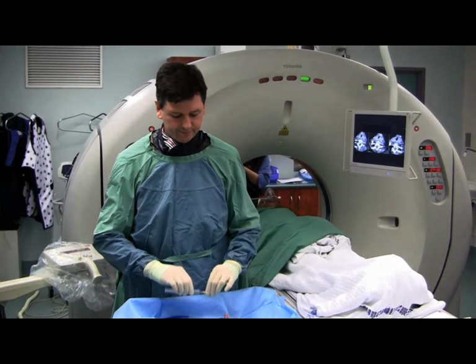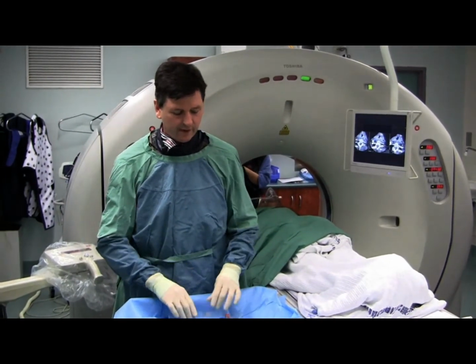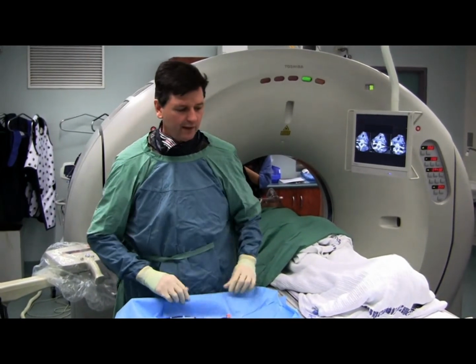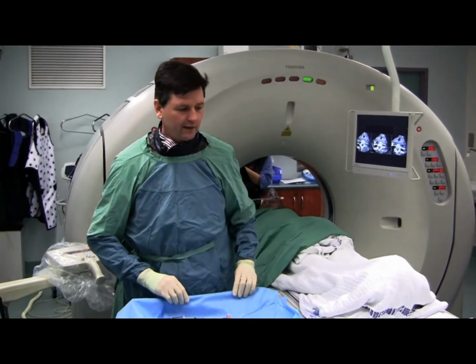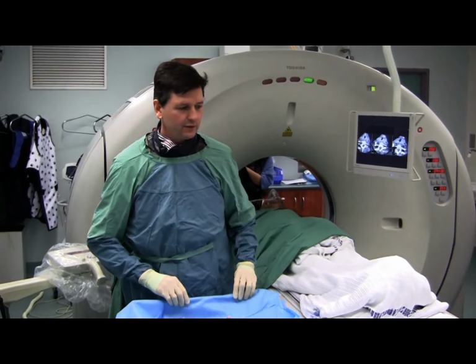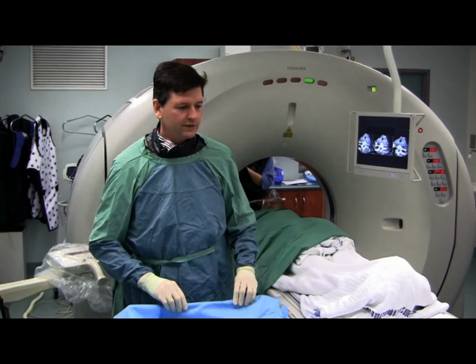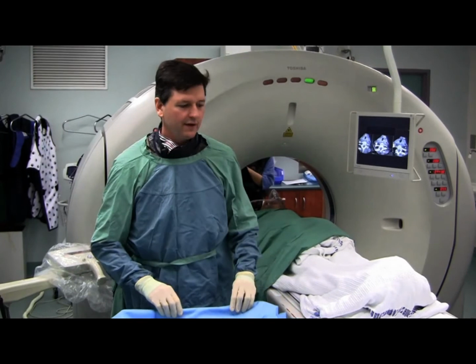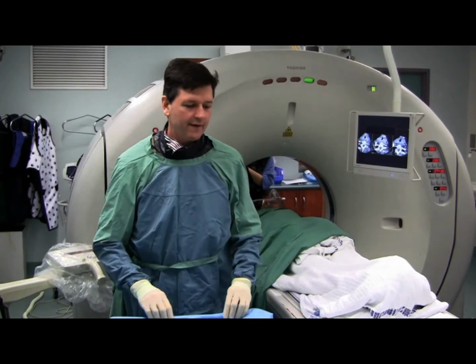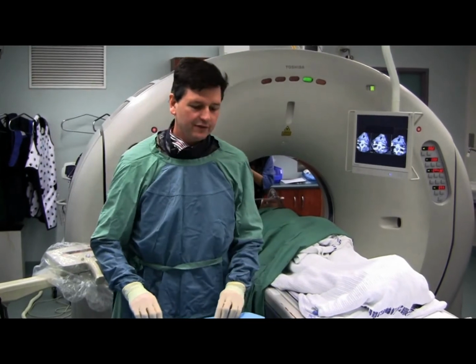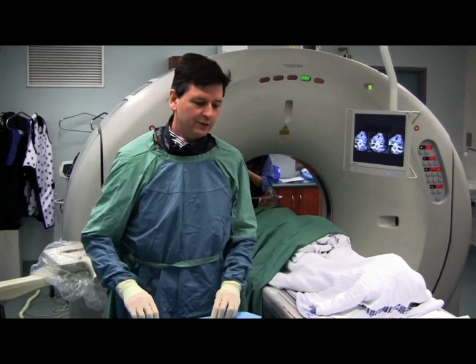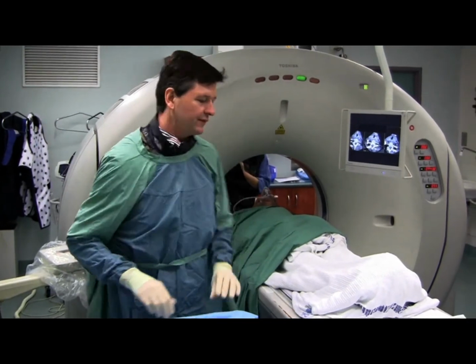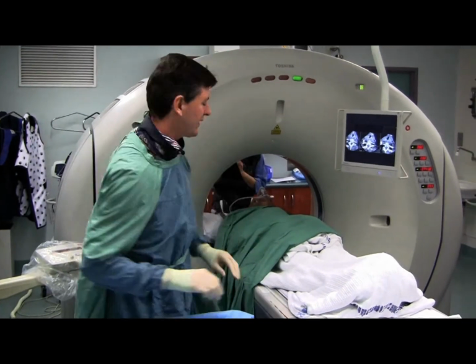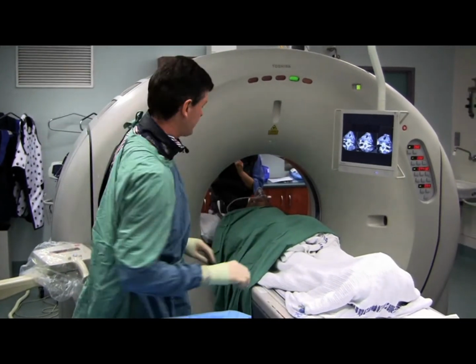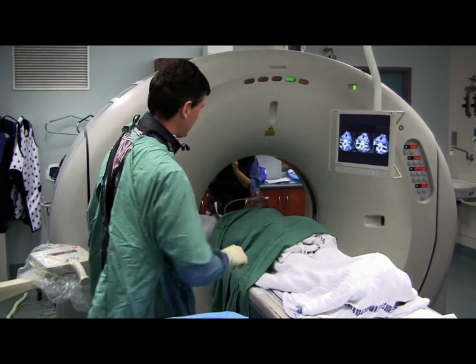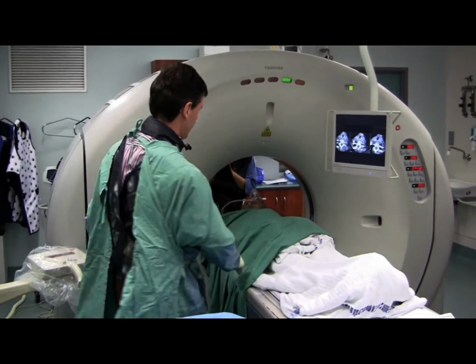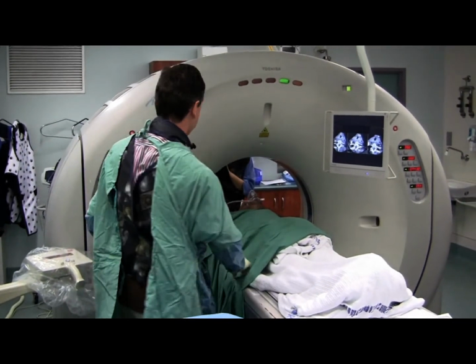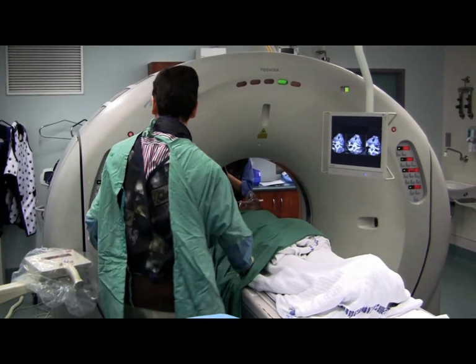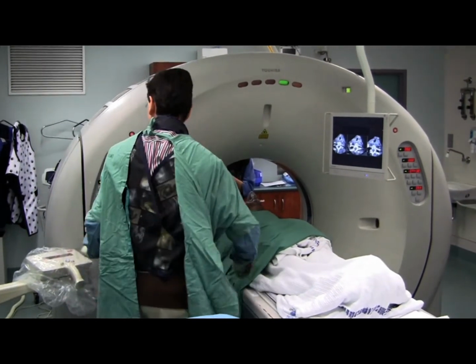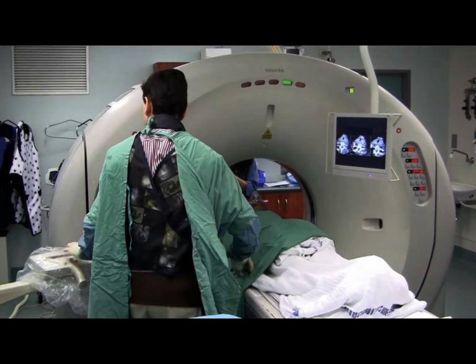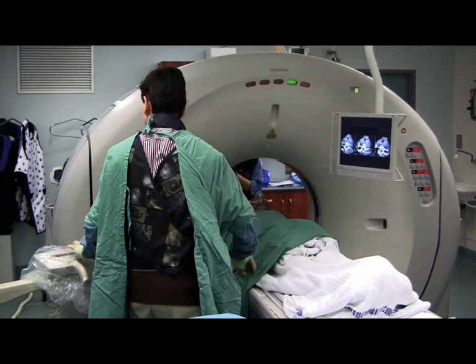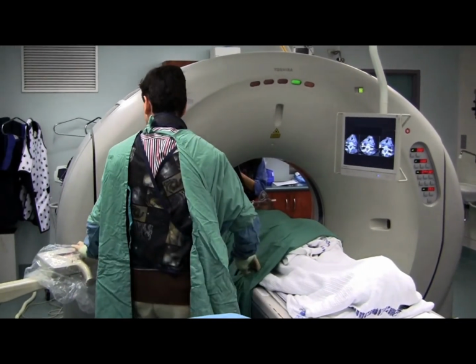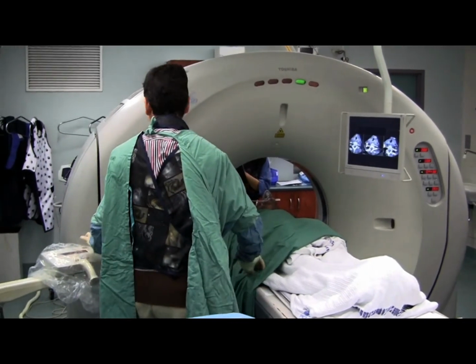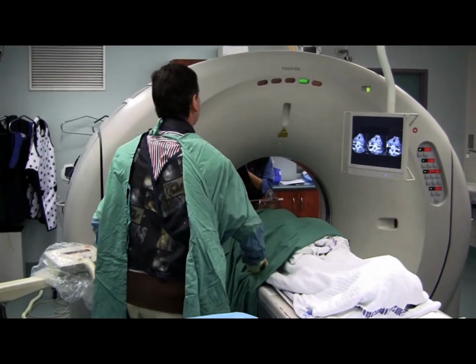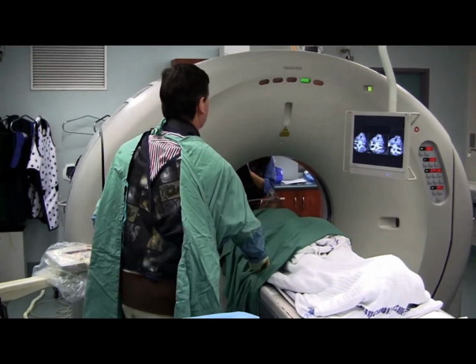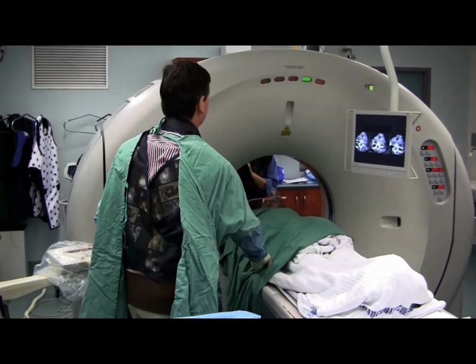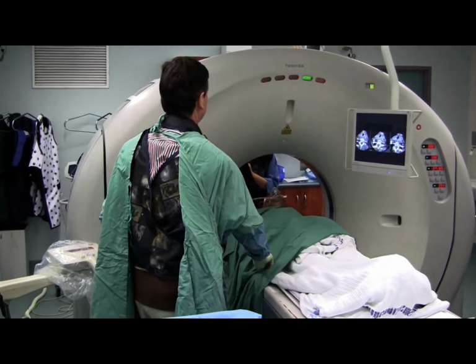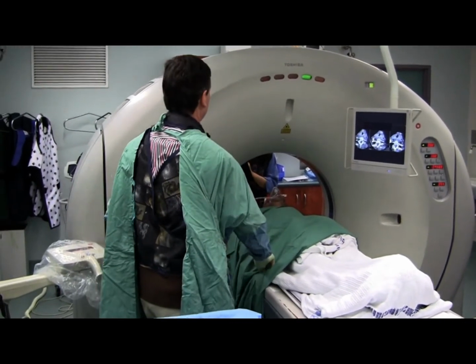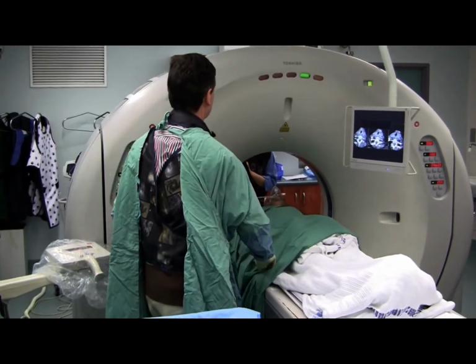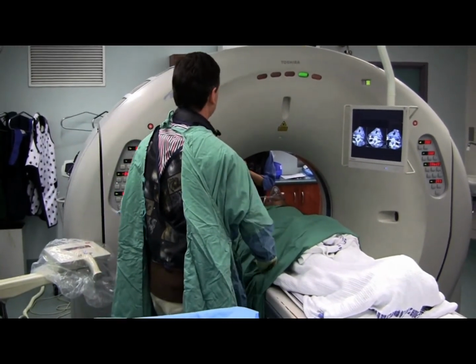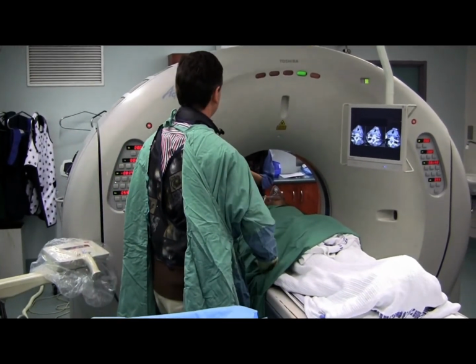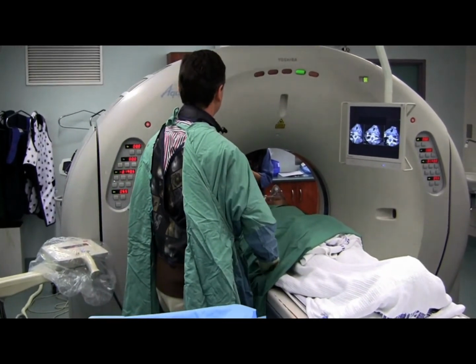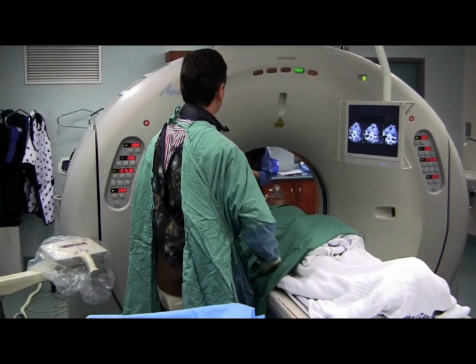This was 2.5 milligrams of midazolam and 50 micrograms of fentanyl.